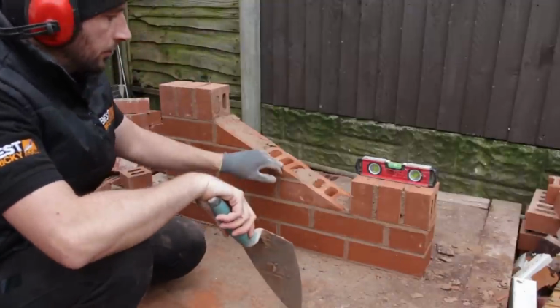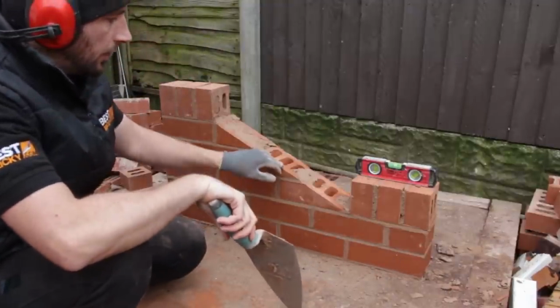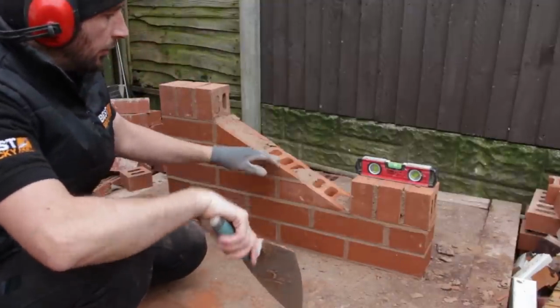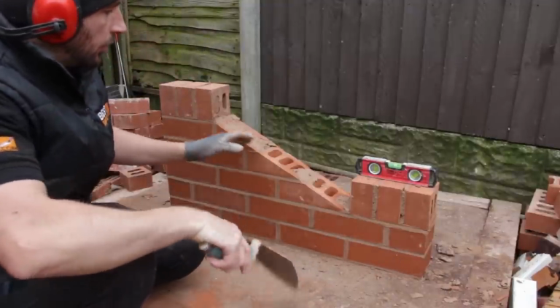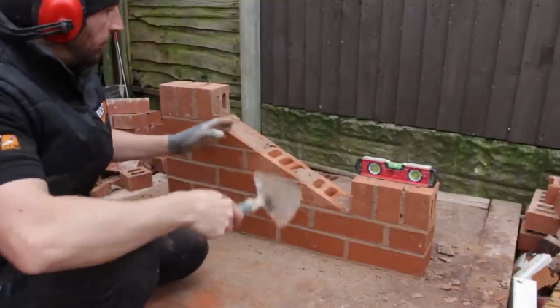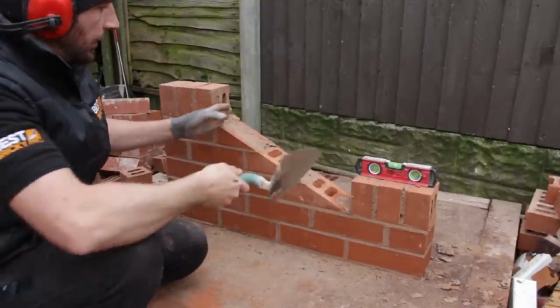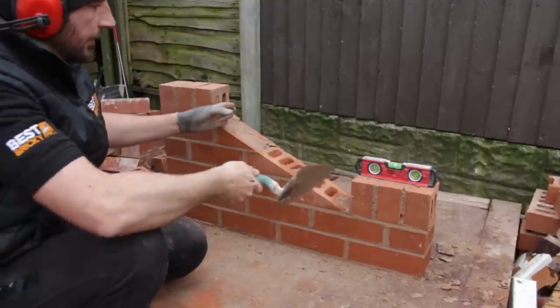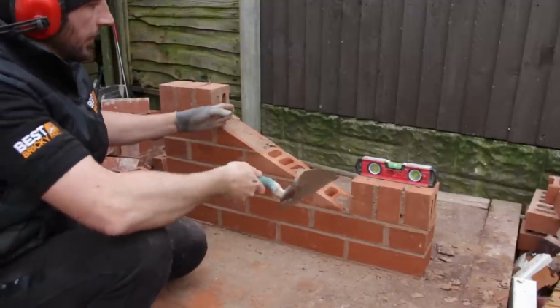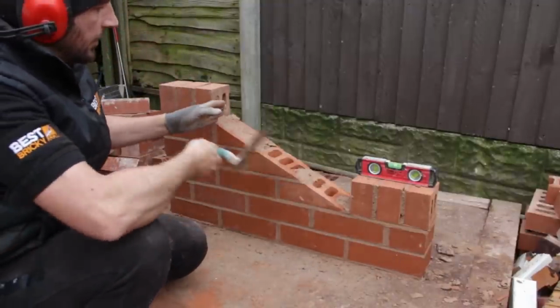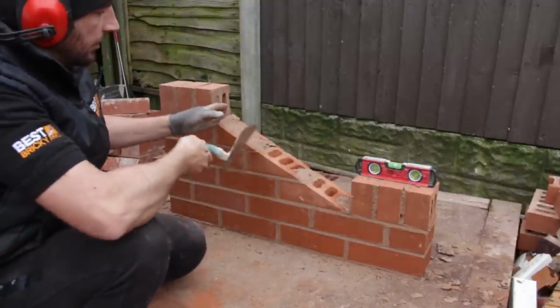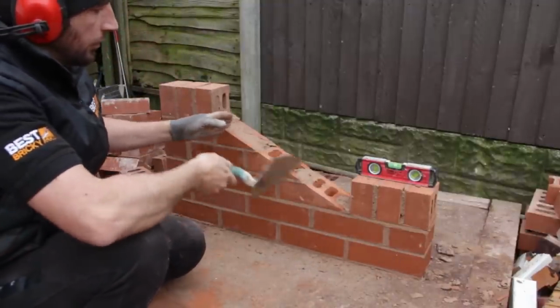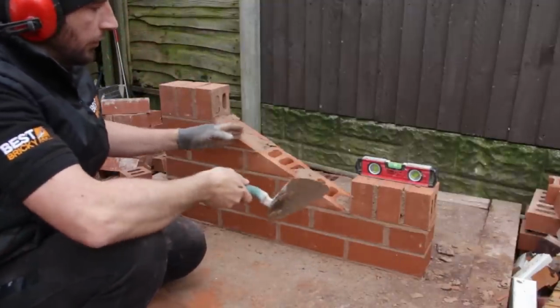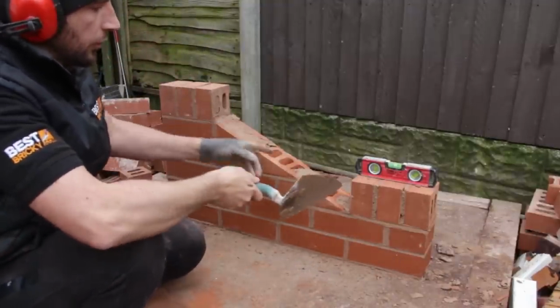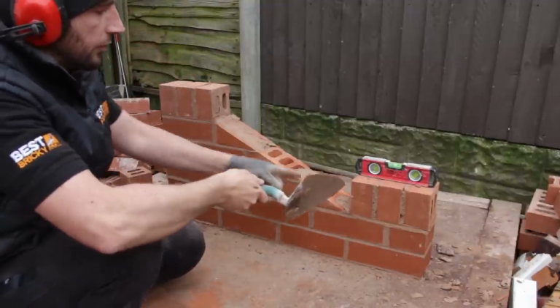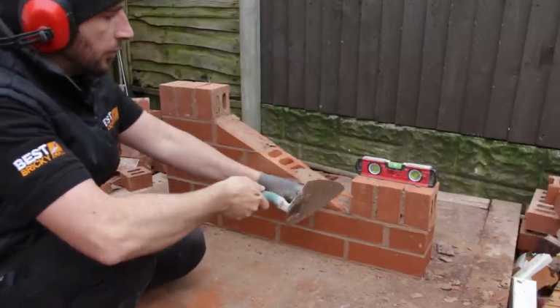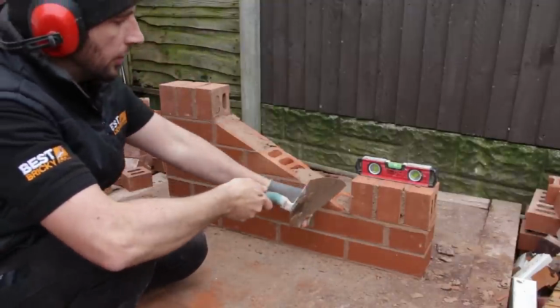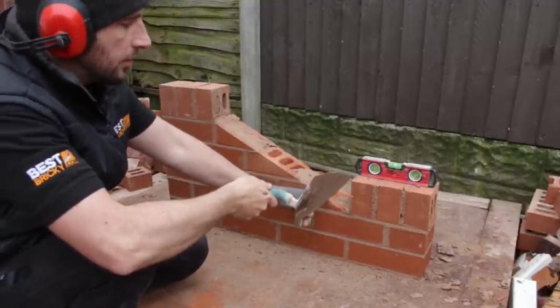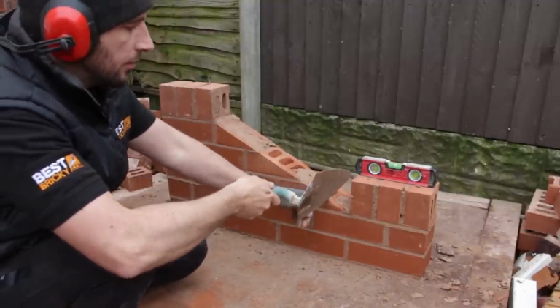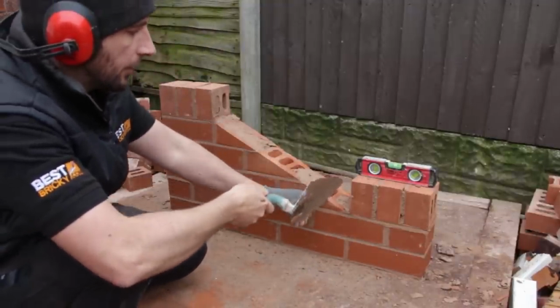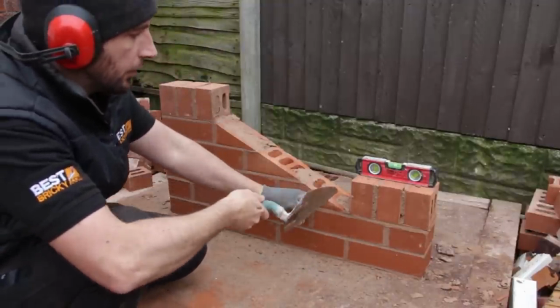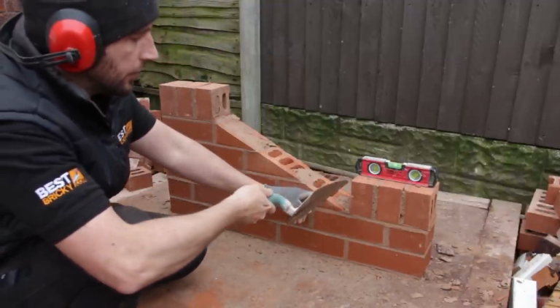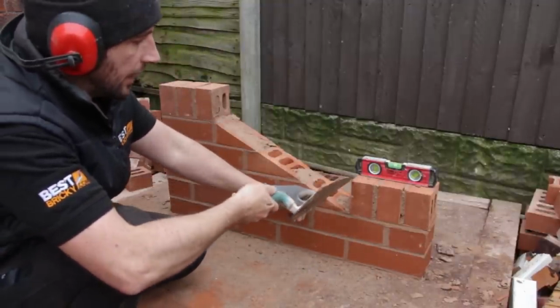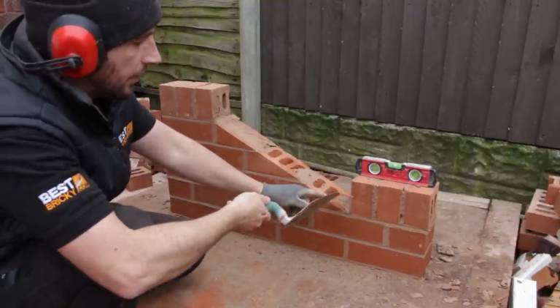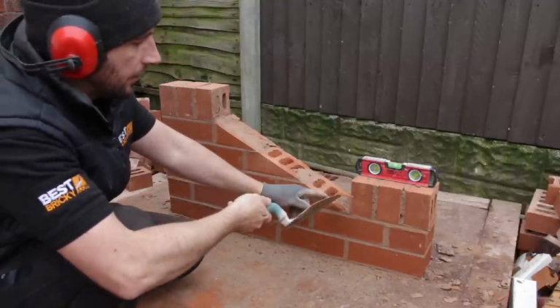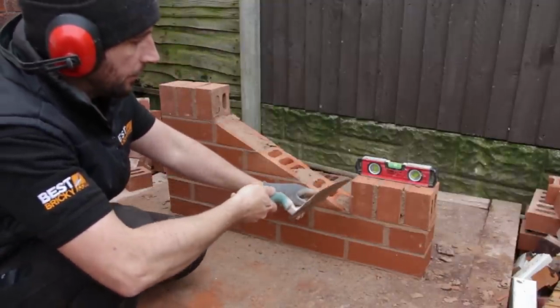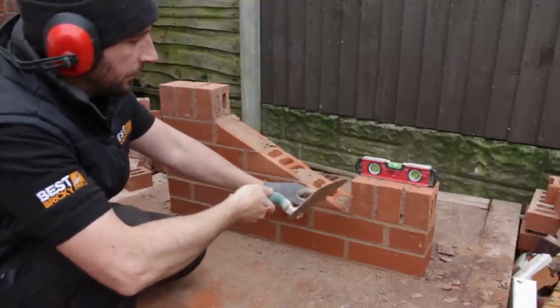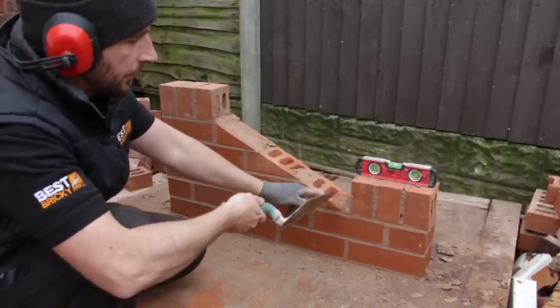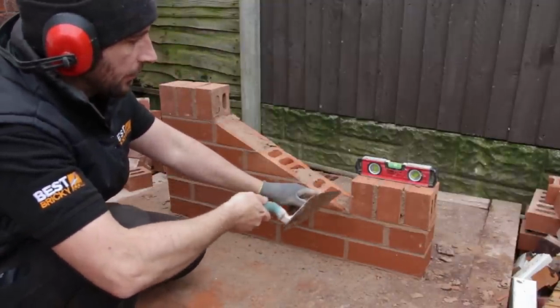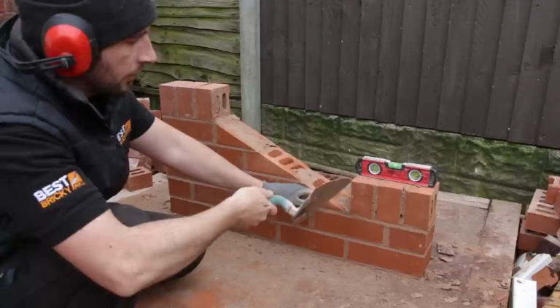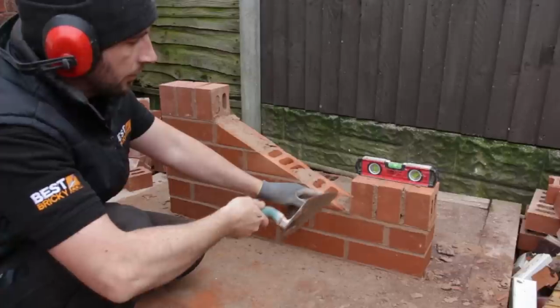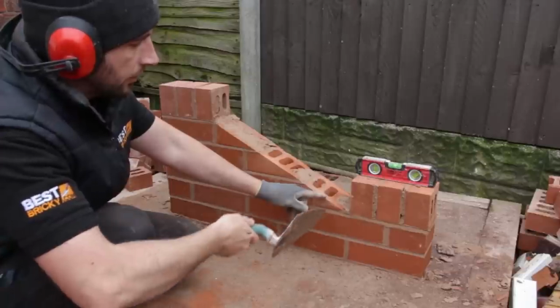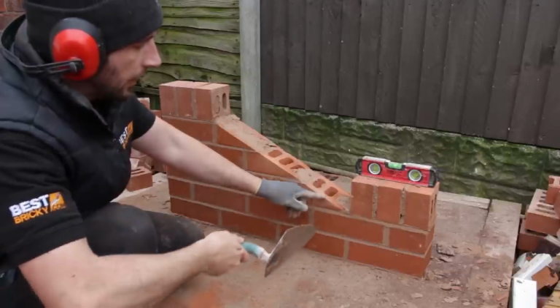Now we're going to put these in, but first I'm going to need to make the cuts here. I'm just going to work it off this brick.